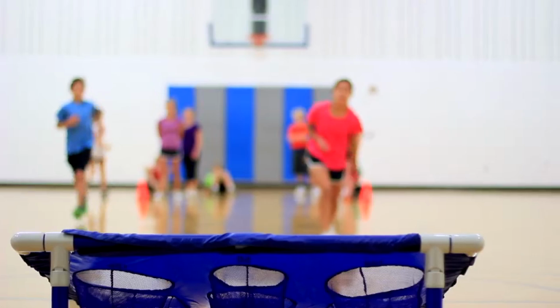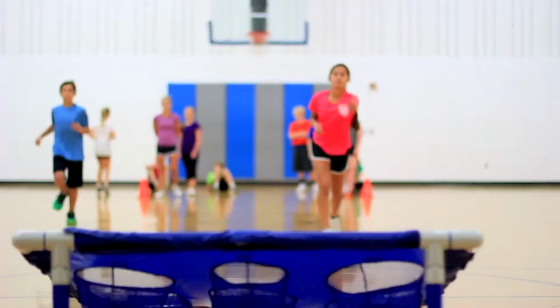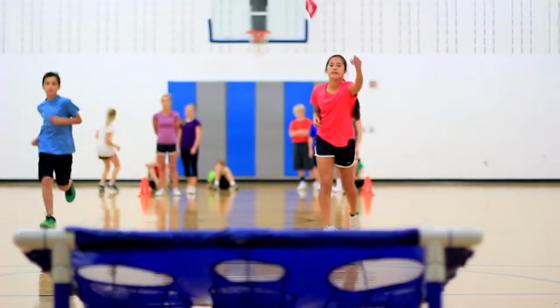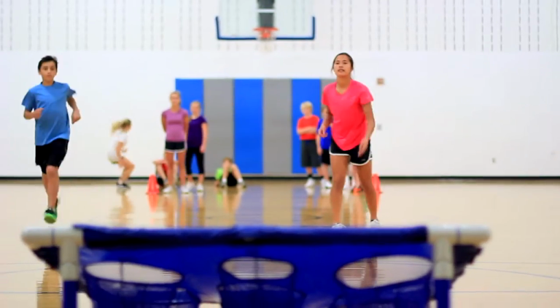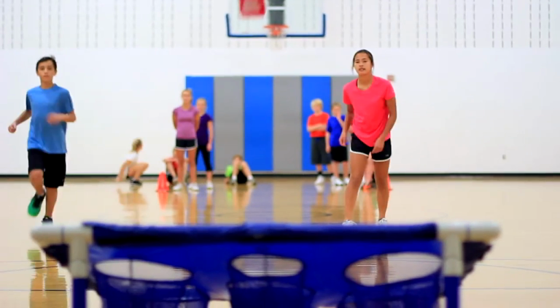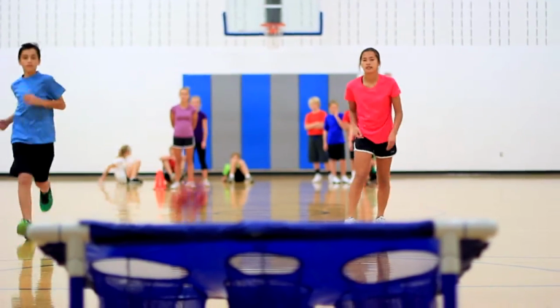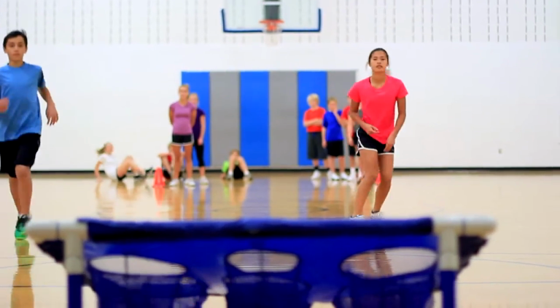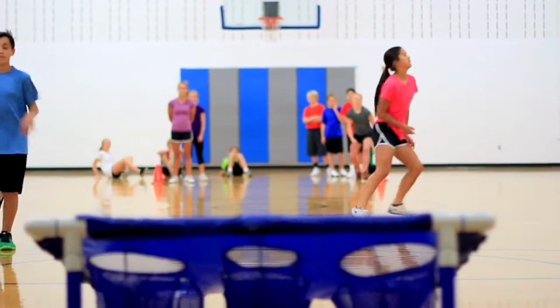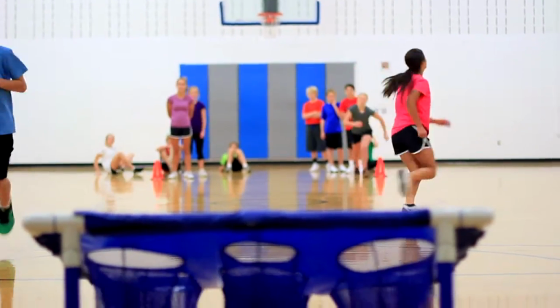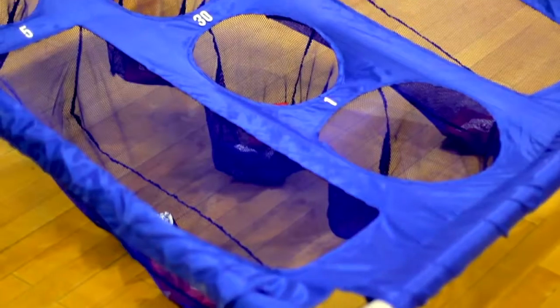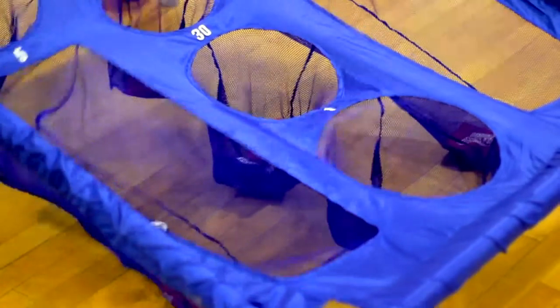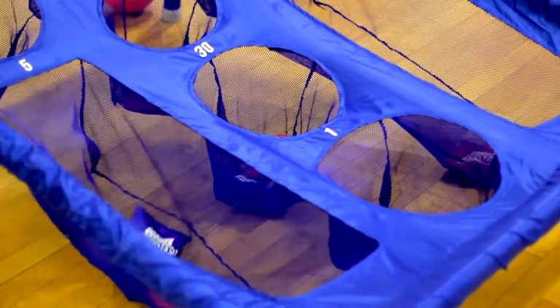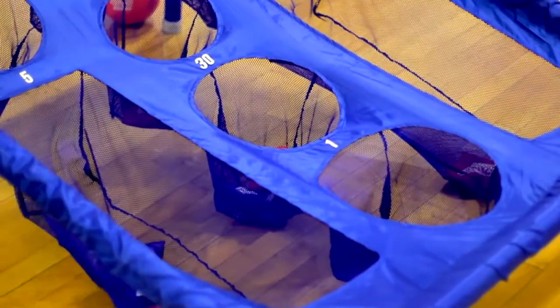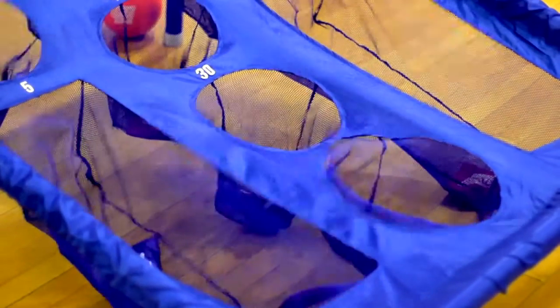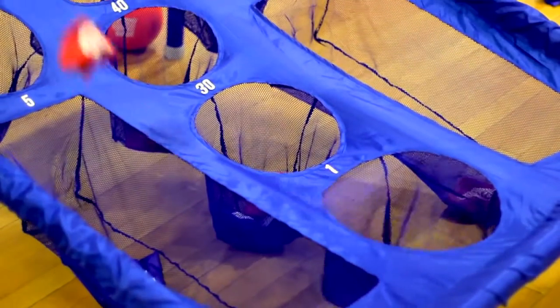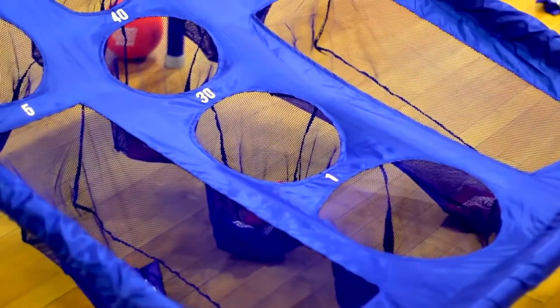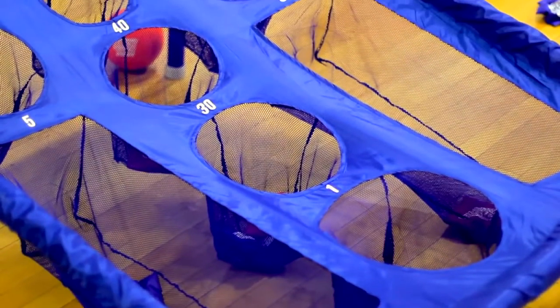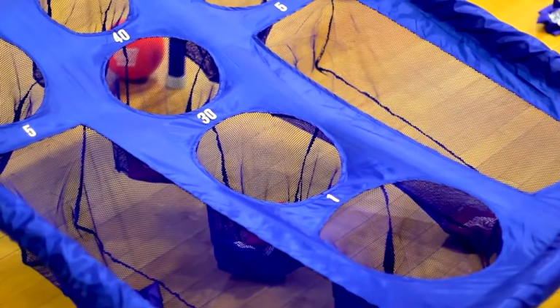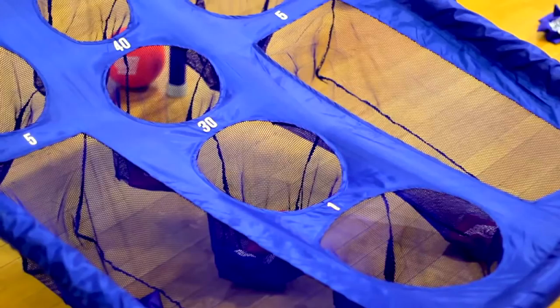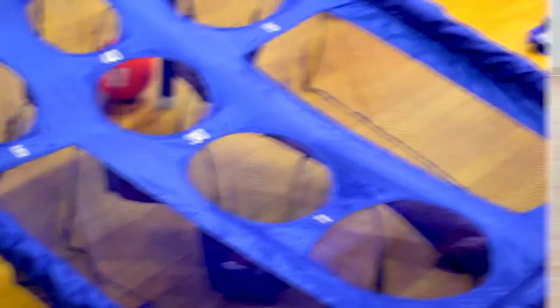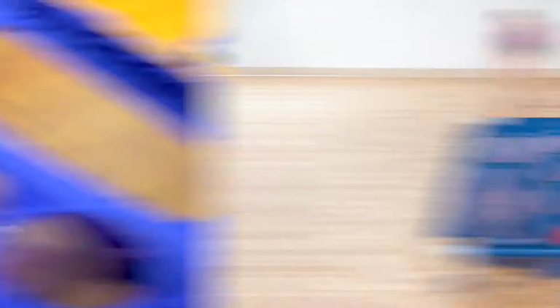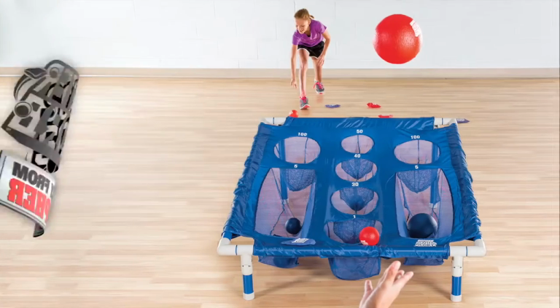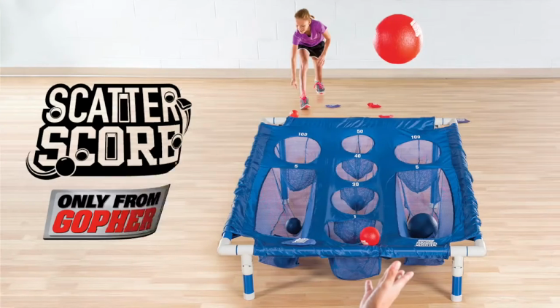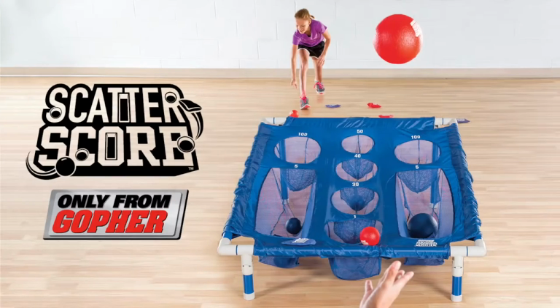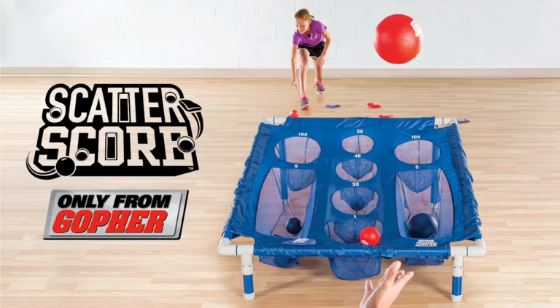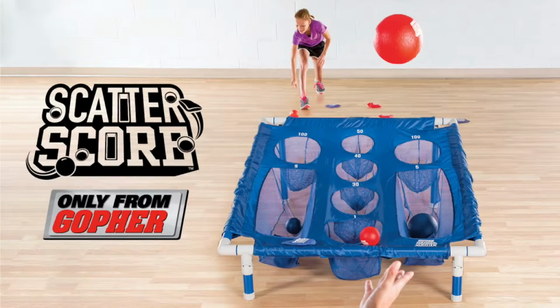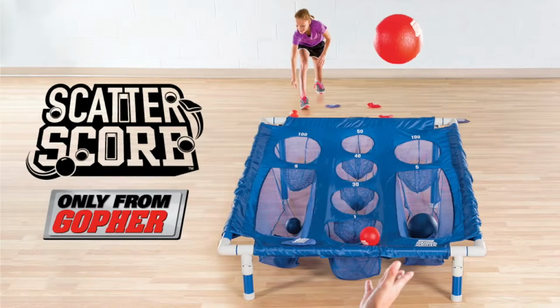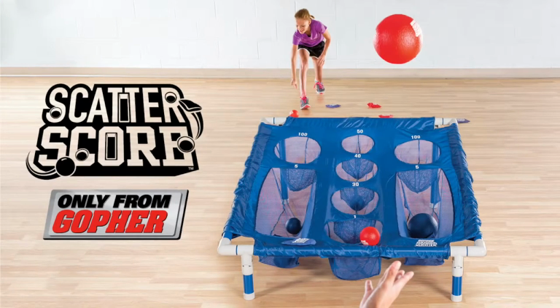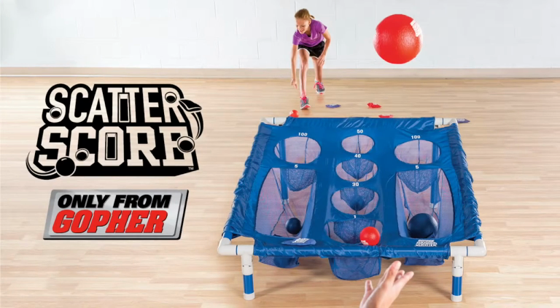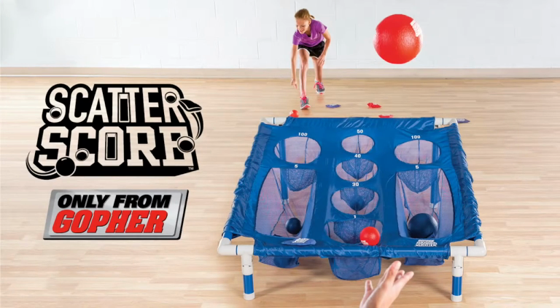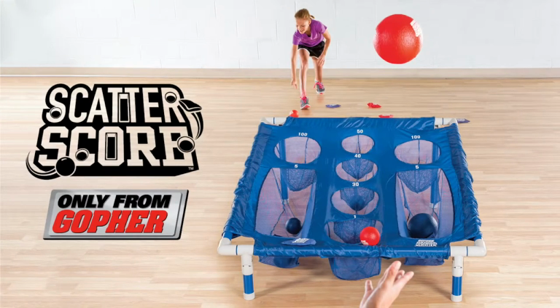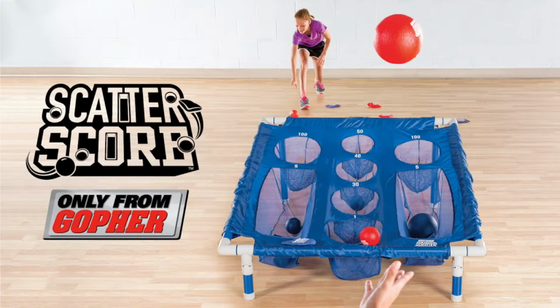Rack up the scattered points to score with your team in this fun, custom target game. Action Scatter Score — only from Gopher.